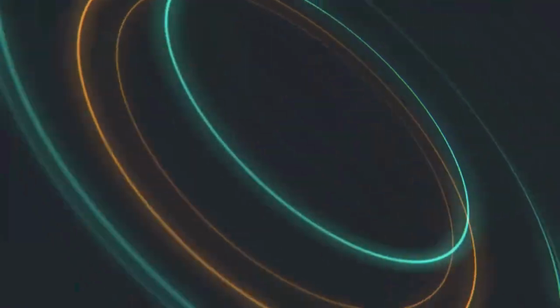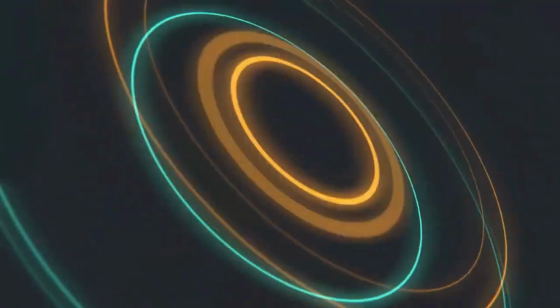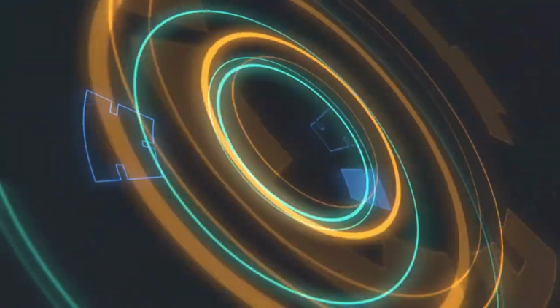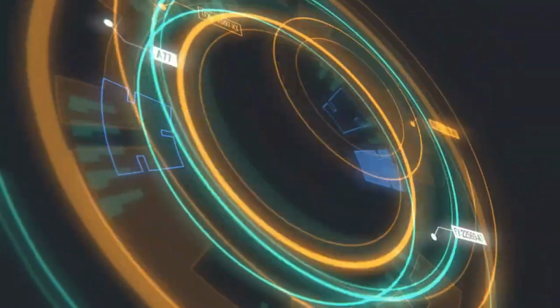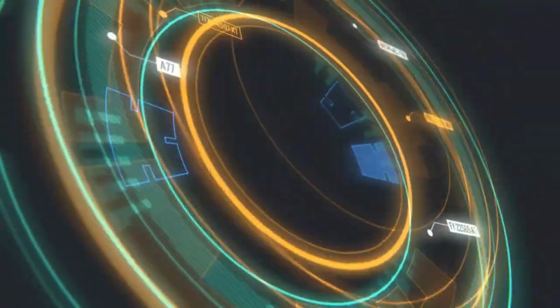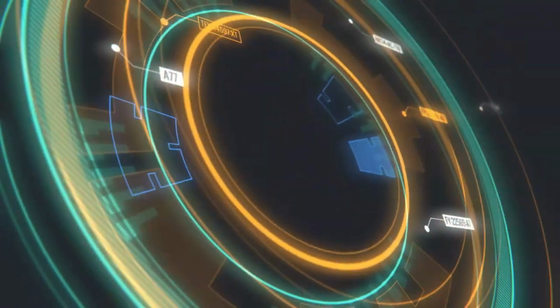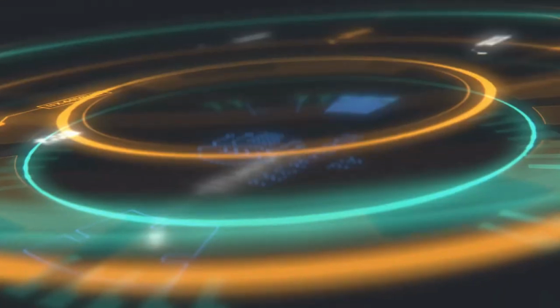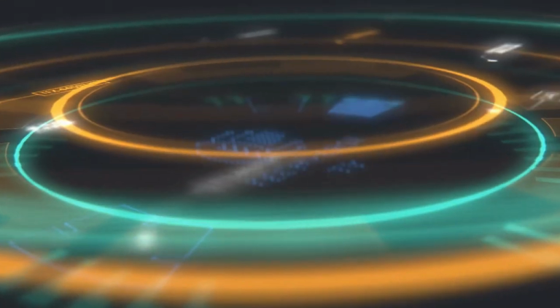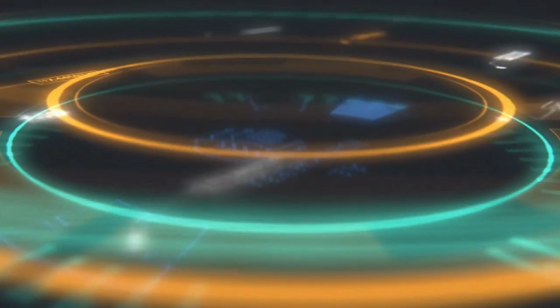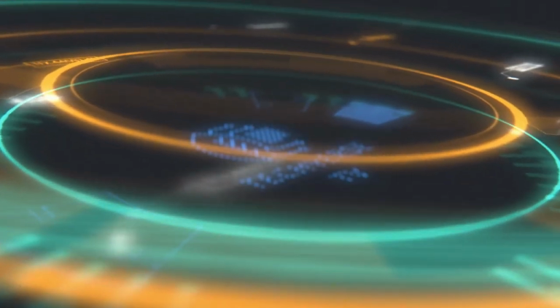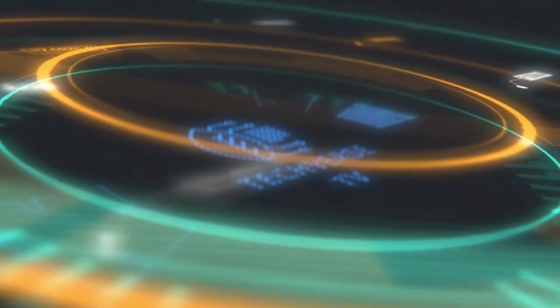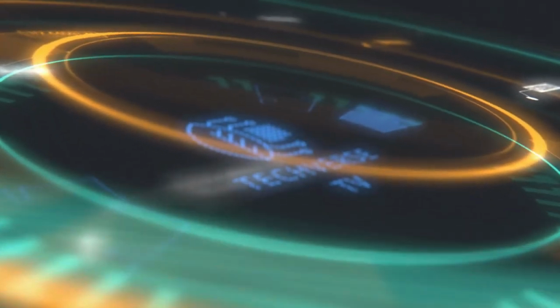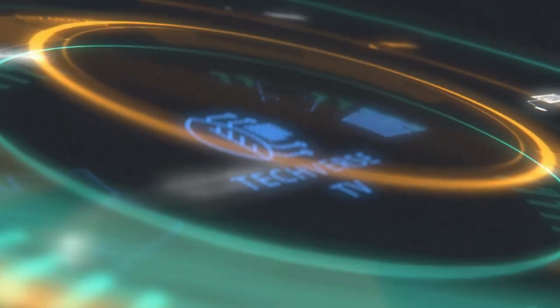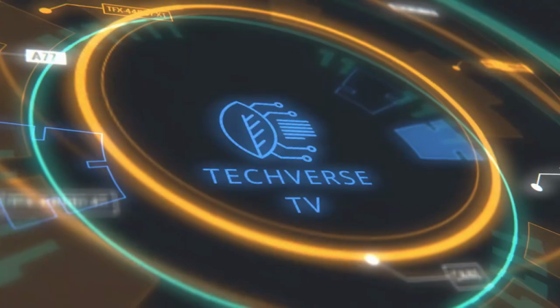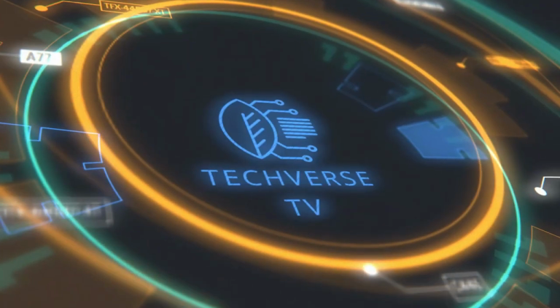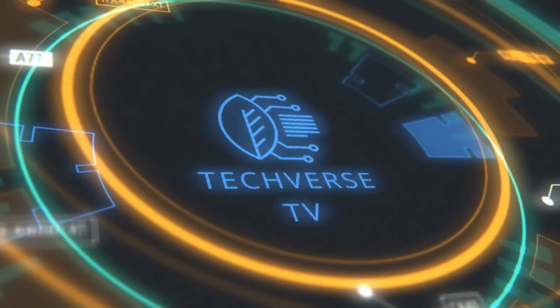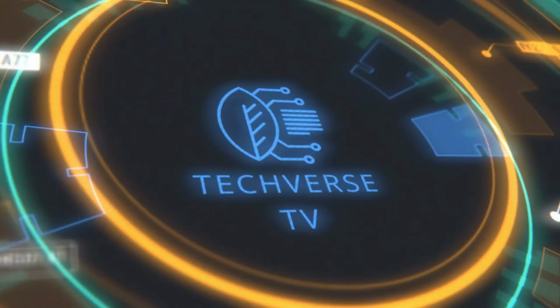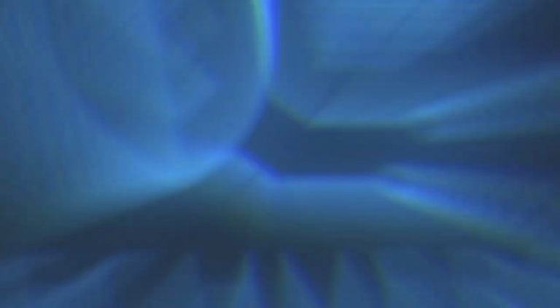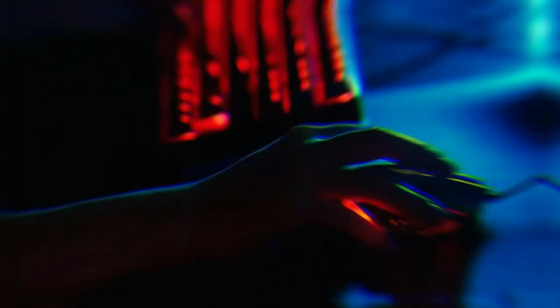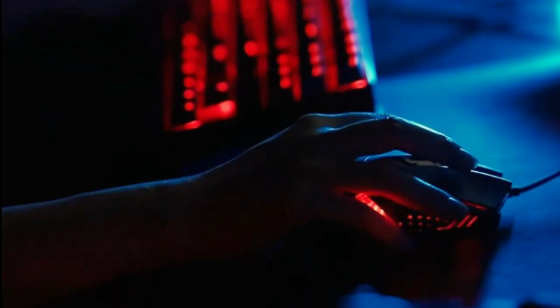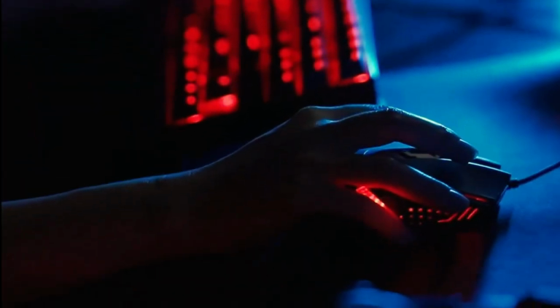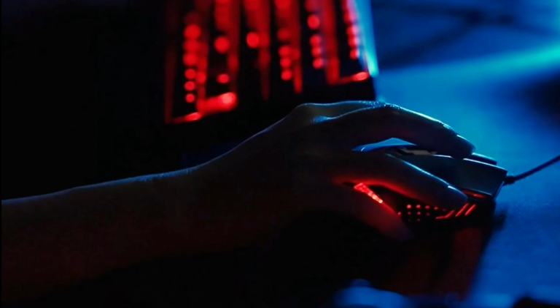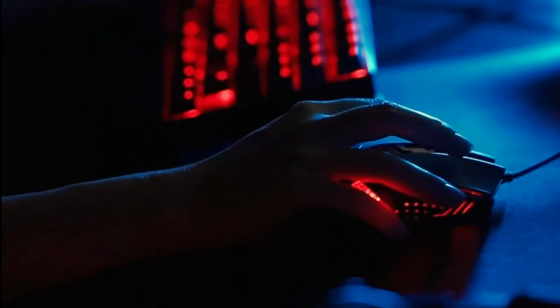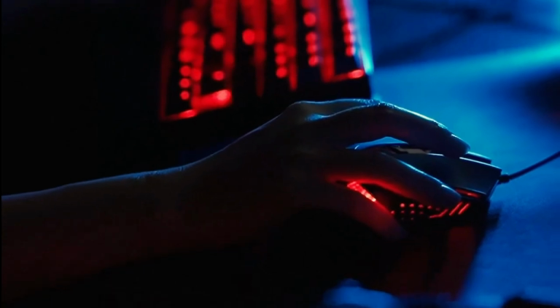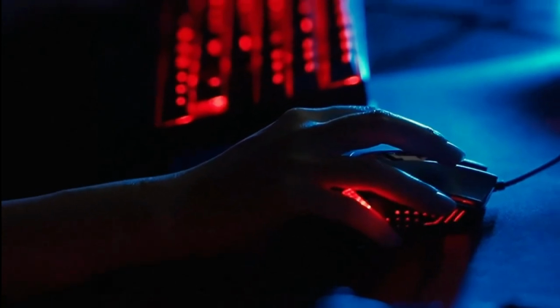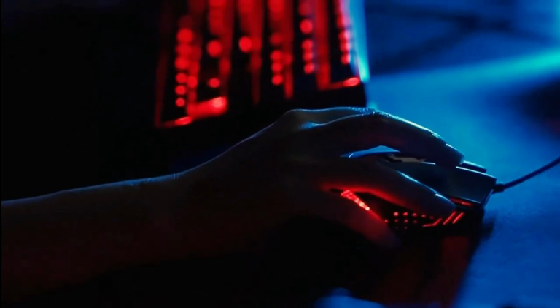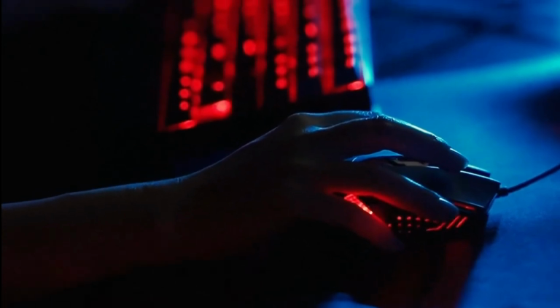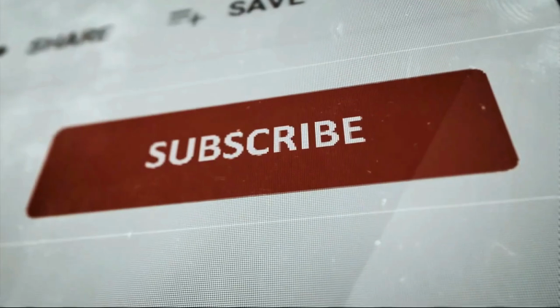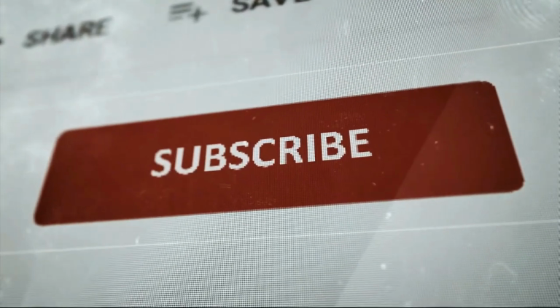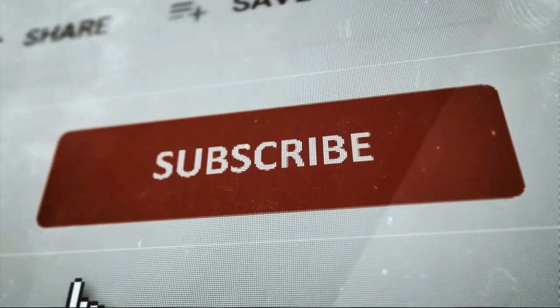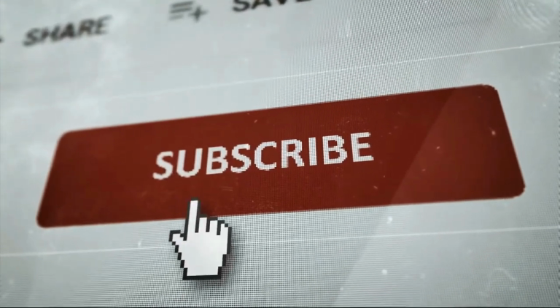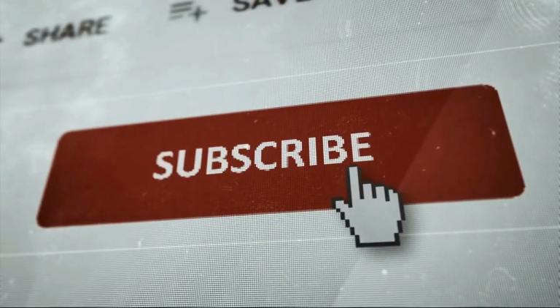Welcome to Techverse. If you enjoy this type of content, subscribe and hit the bell icon so you never miss out on any of our latest and greatest uploads.